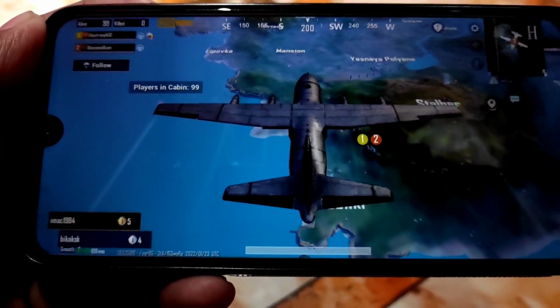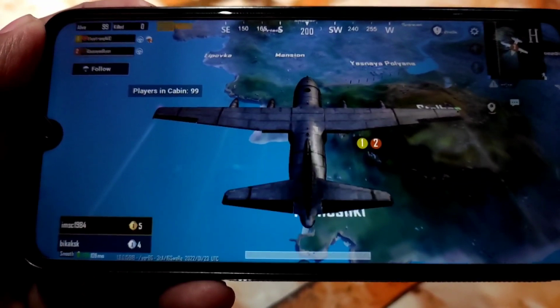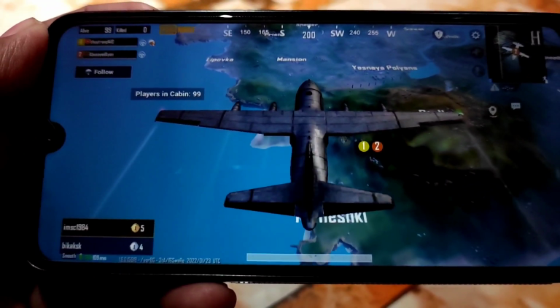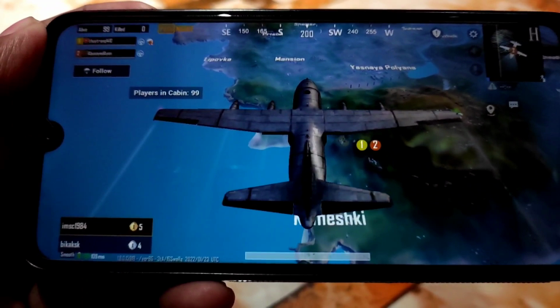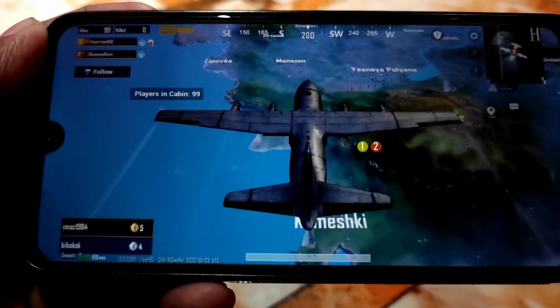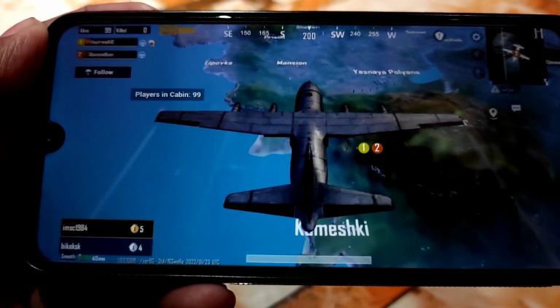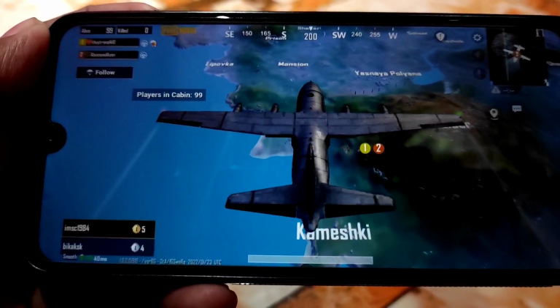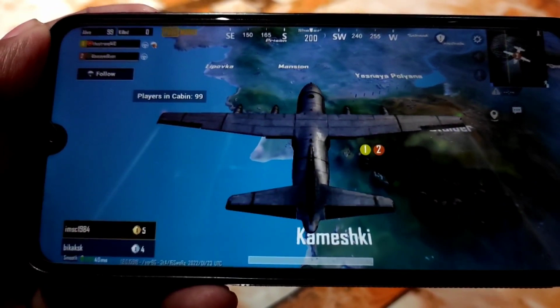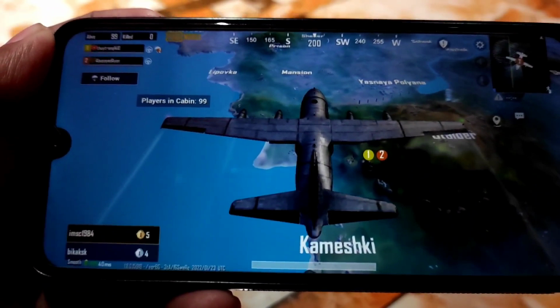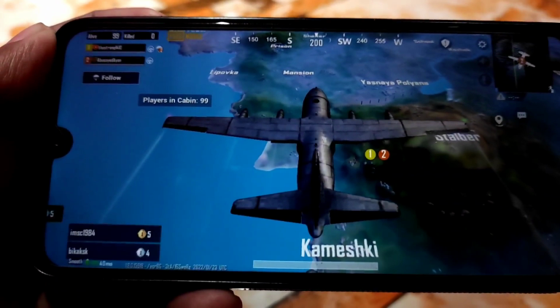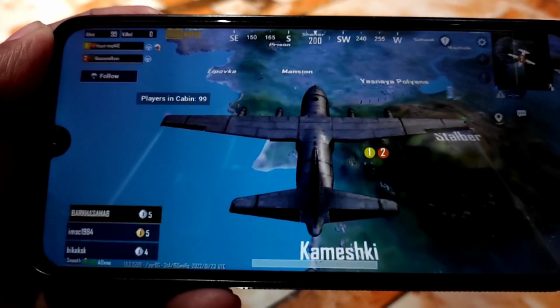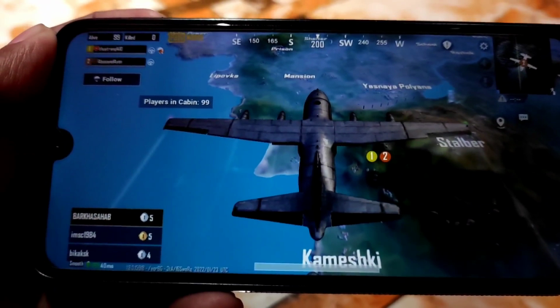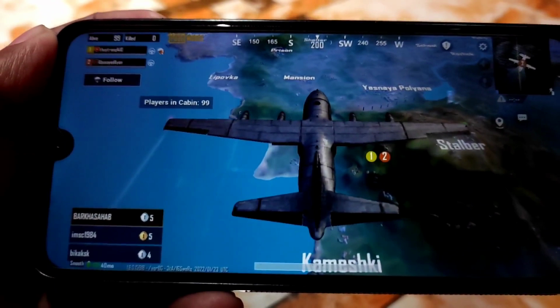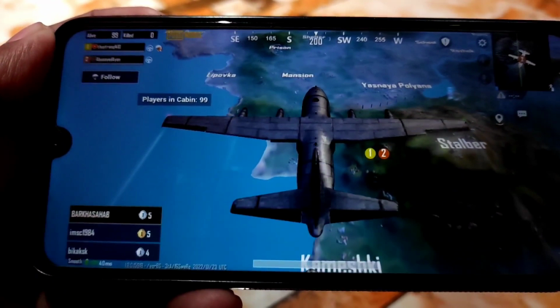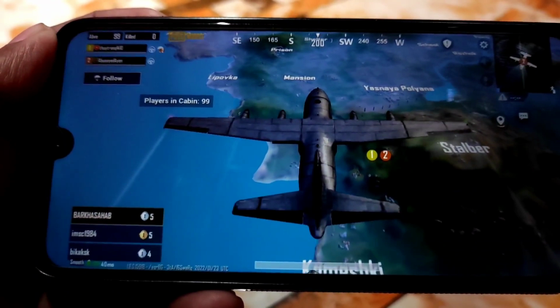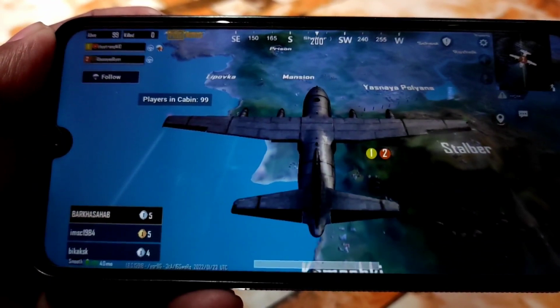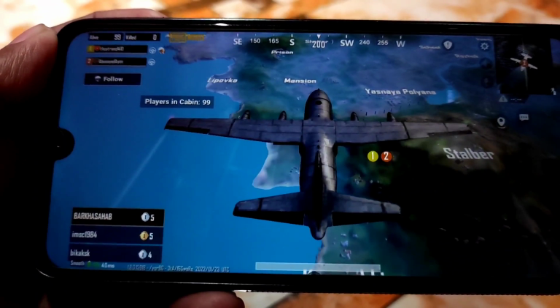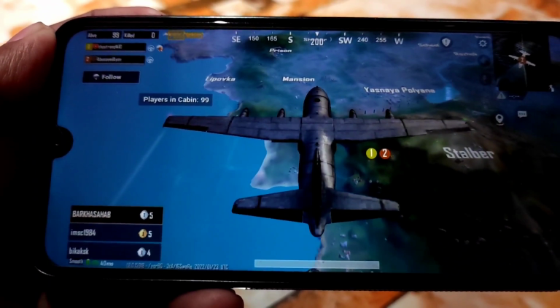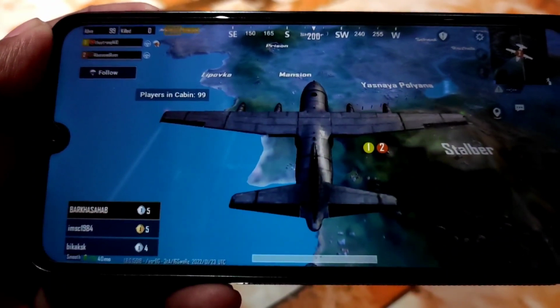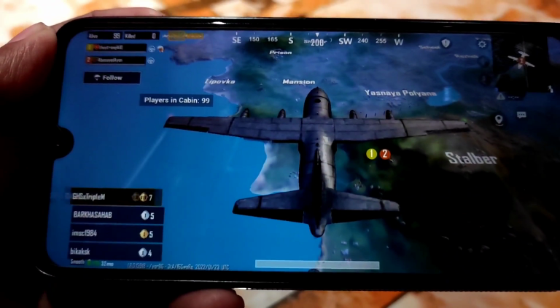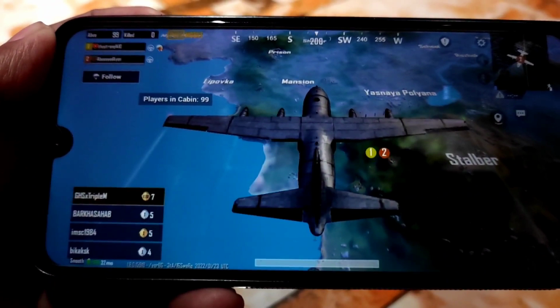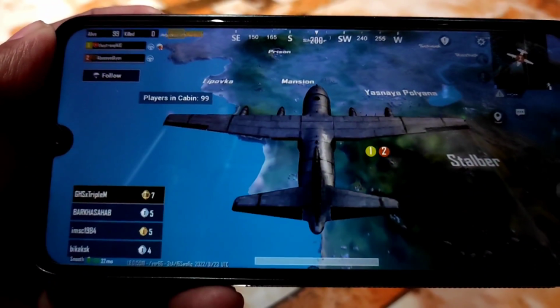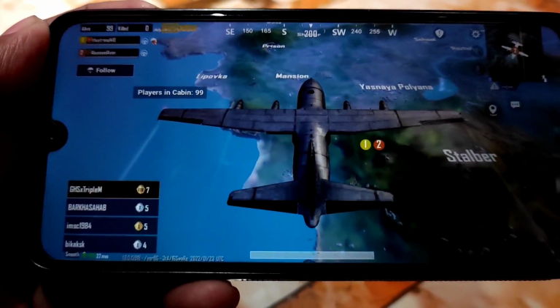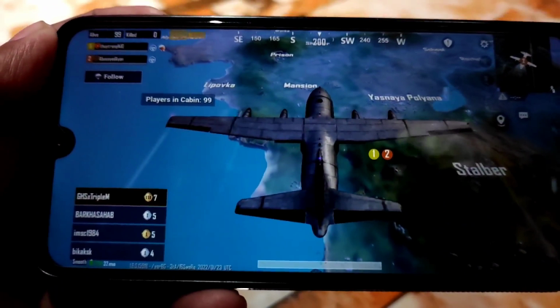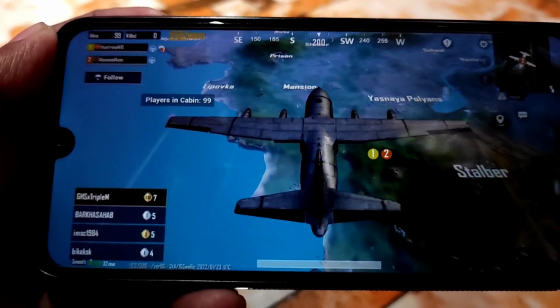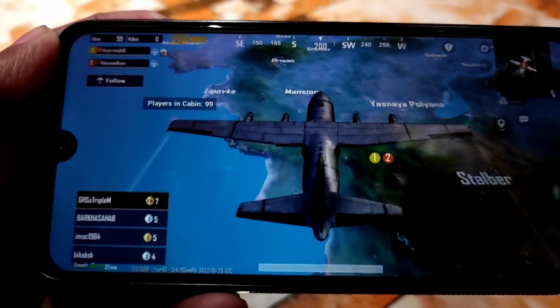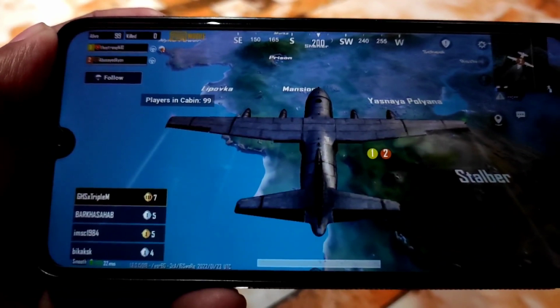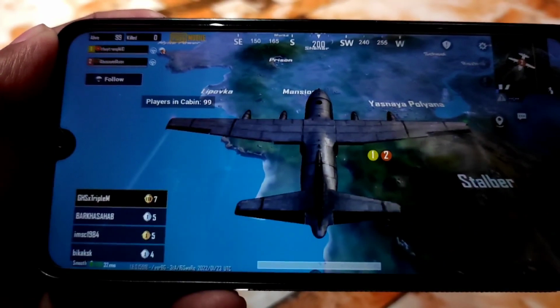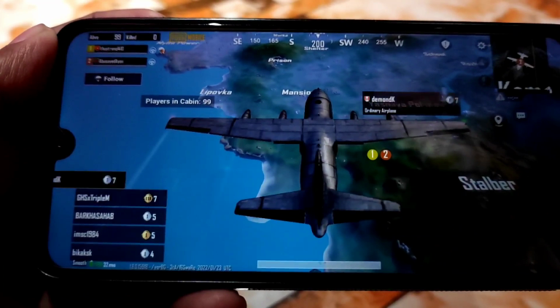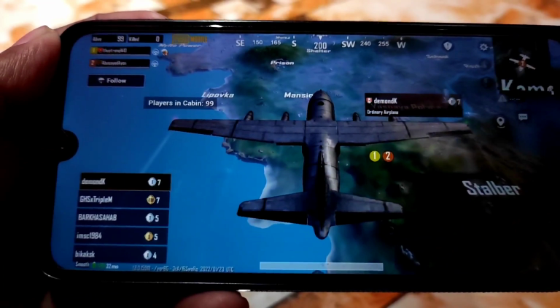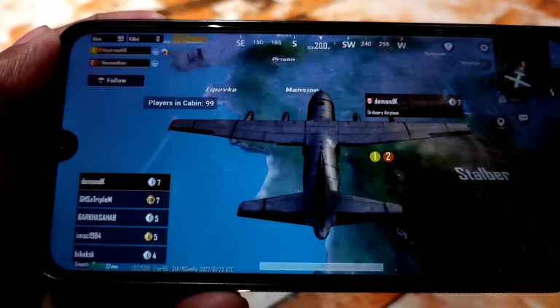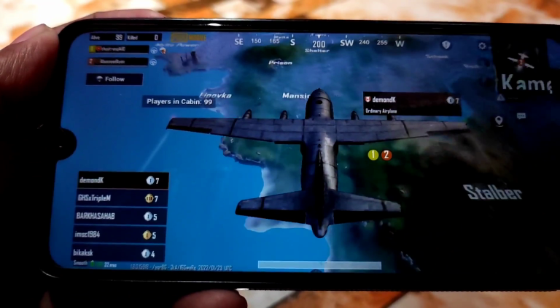You're watching gameplay on Pixel Experience Android 12 ROM. Let's see how the performance is.